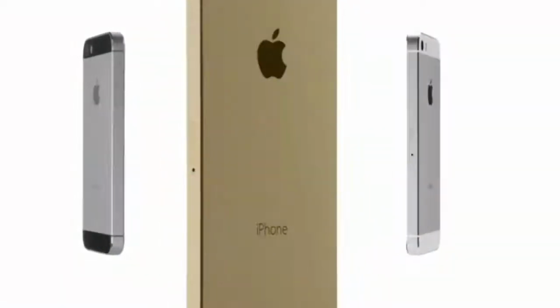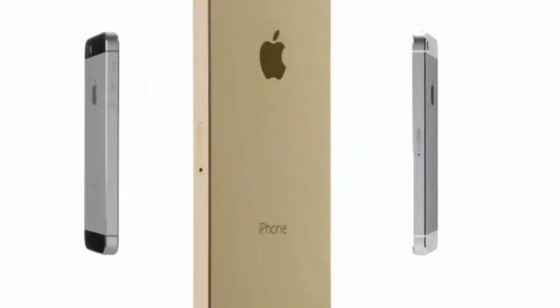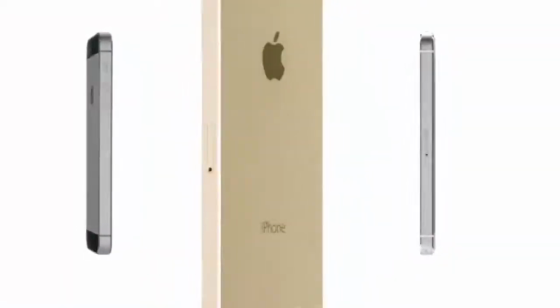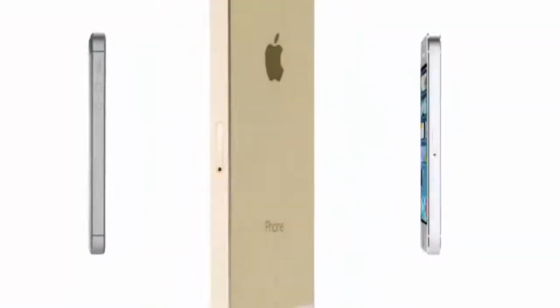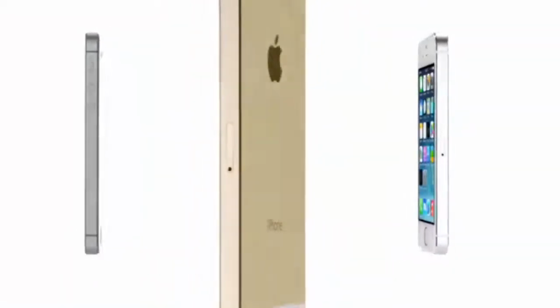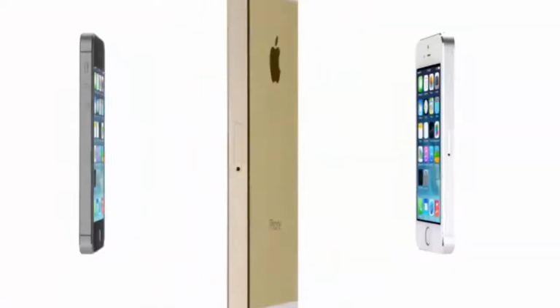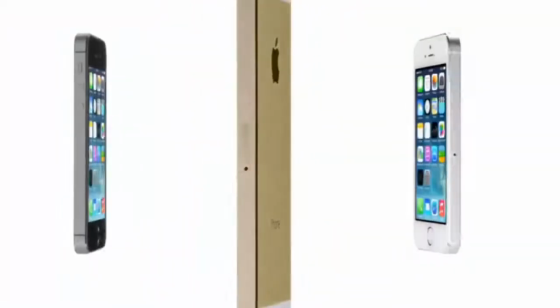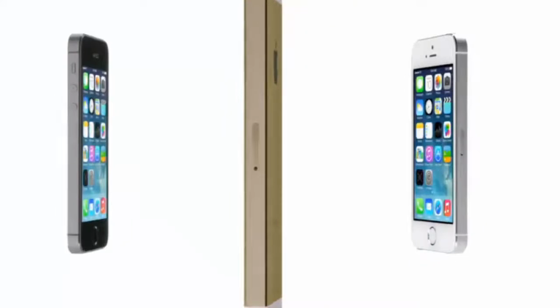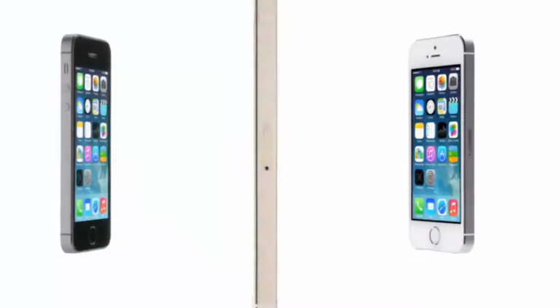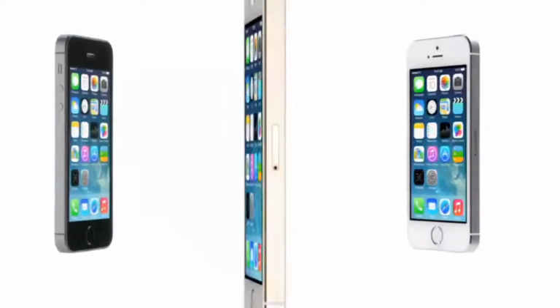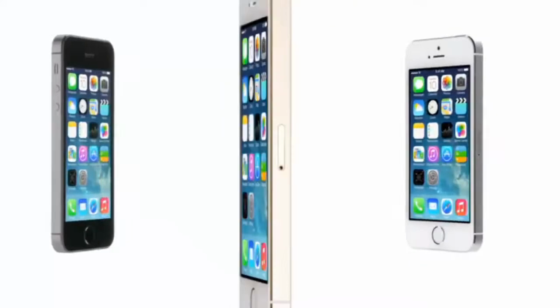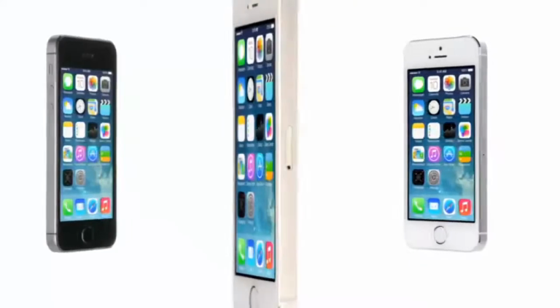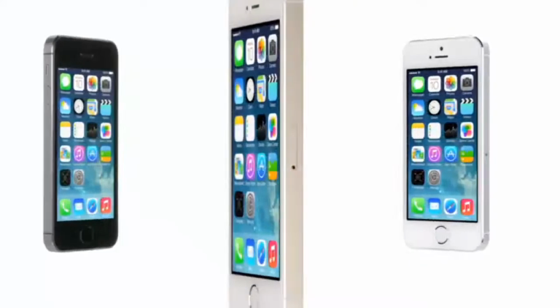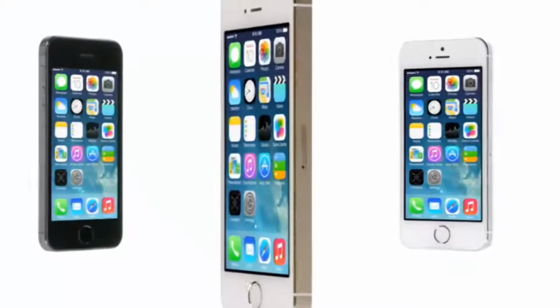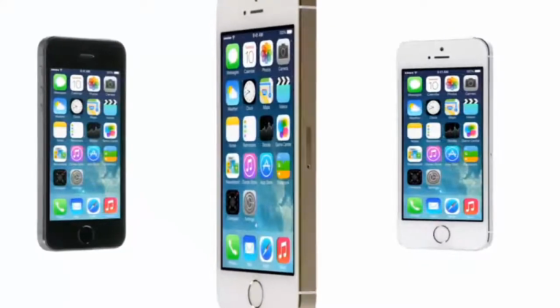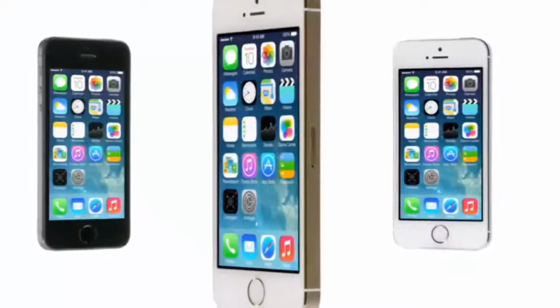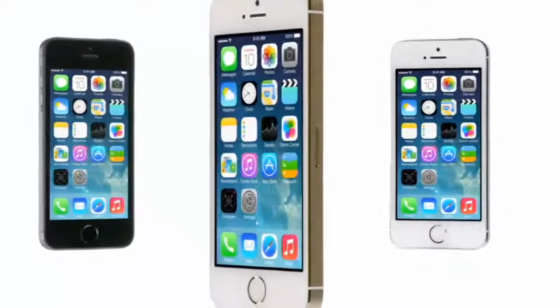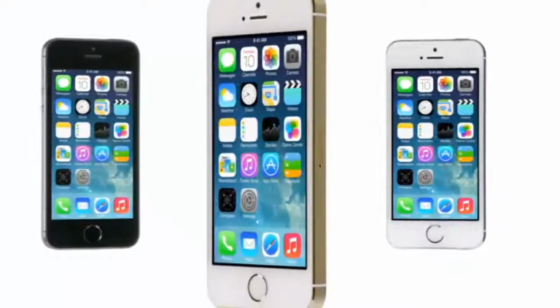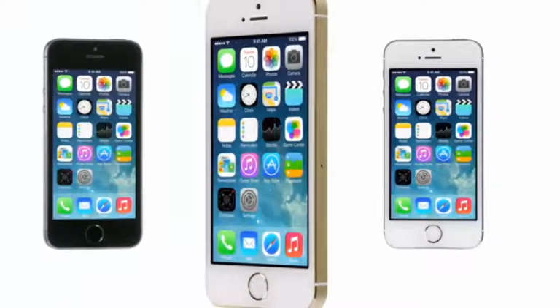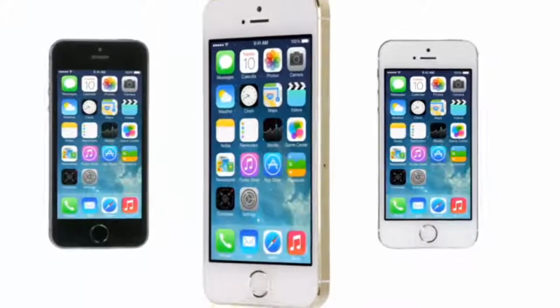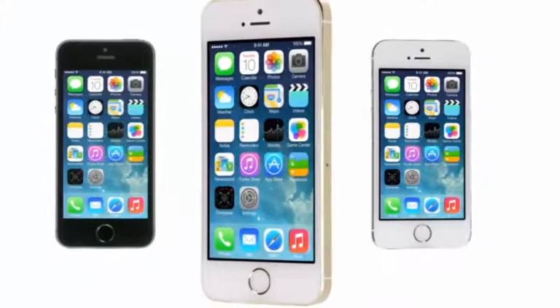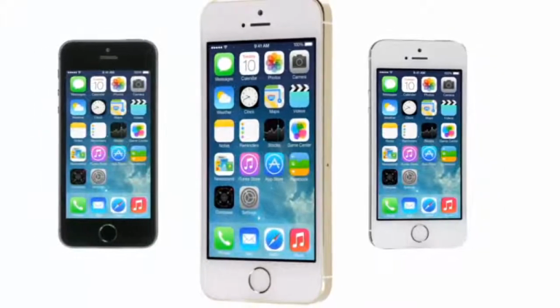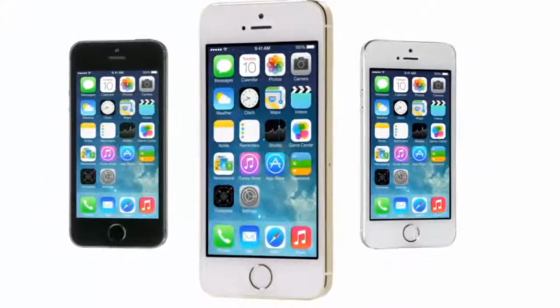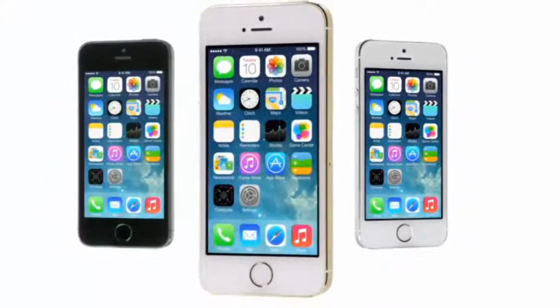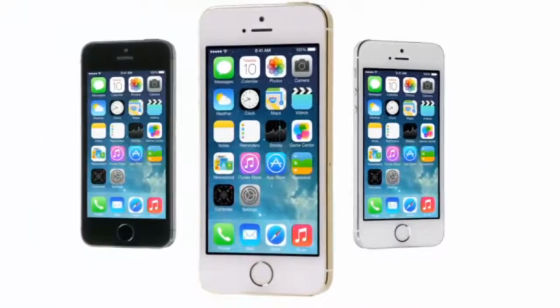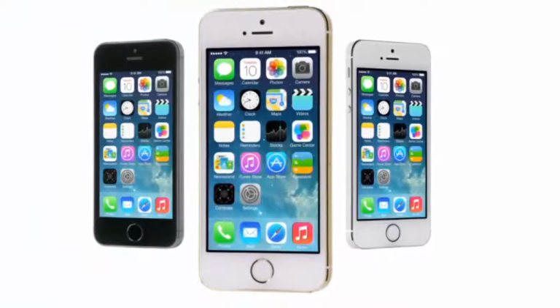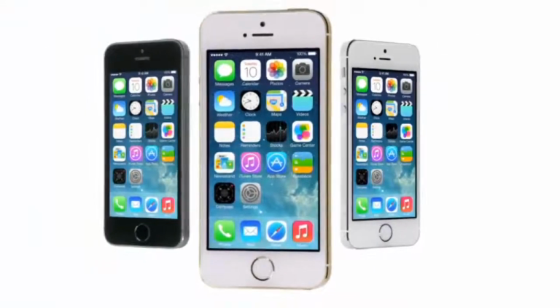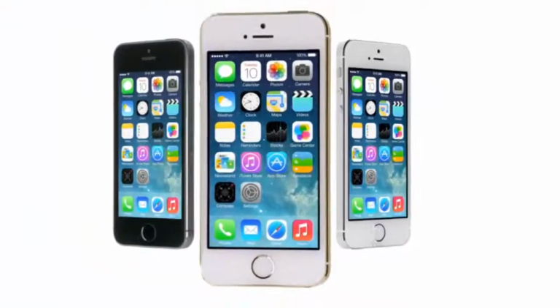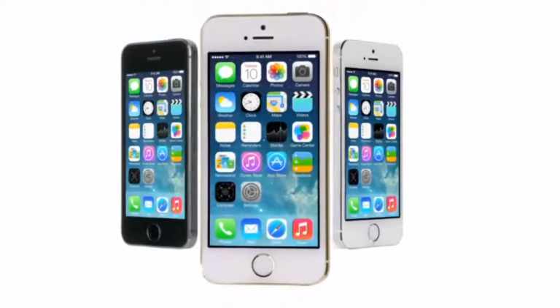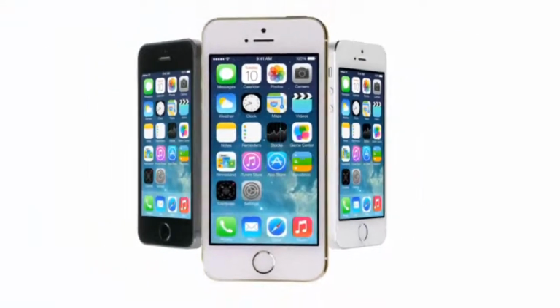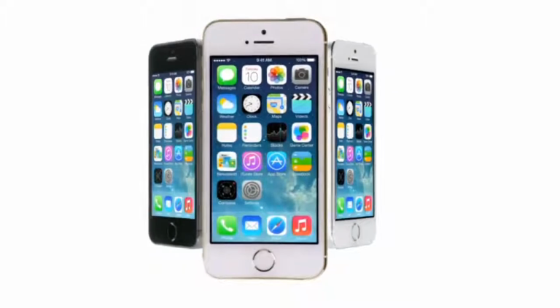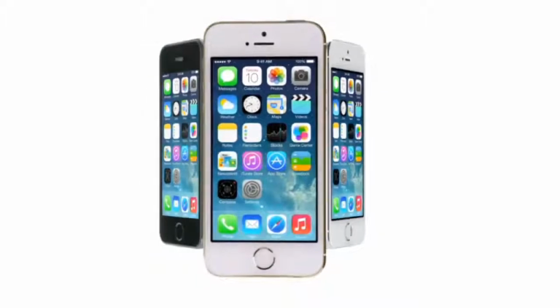We believe that technology is at its very best, at its most empowering, when it simply disappears.